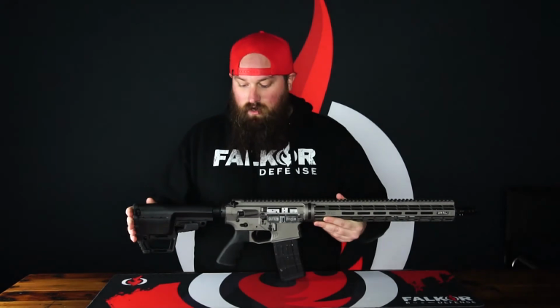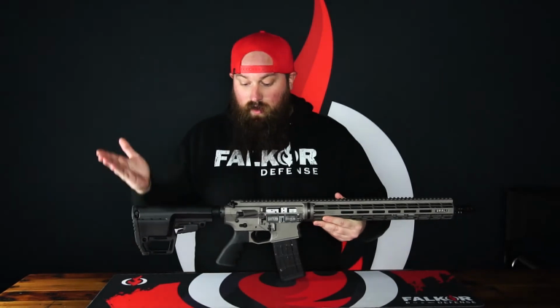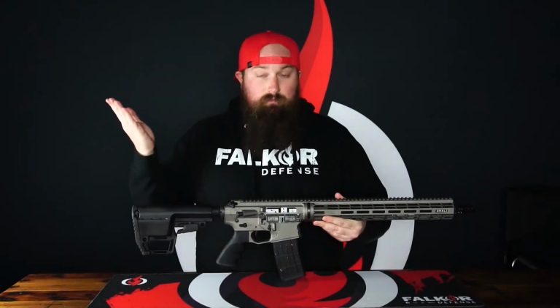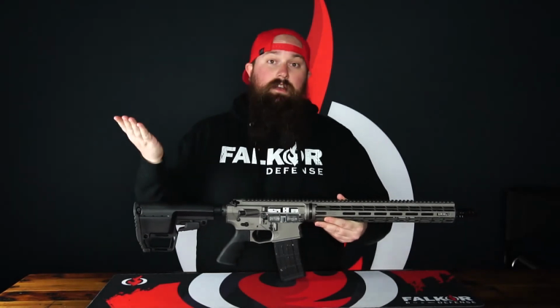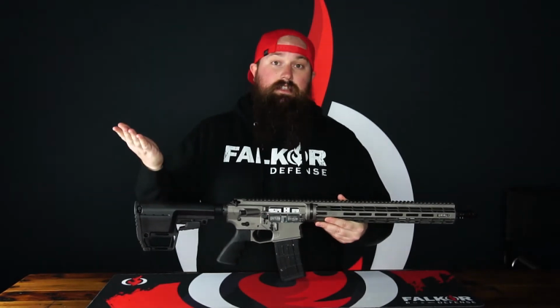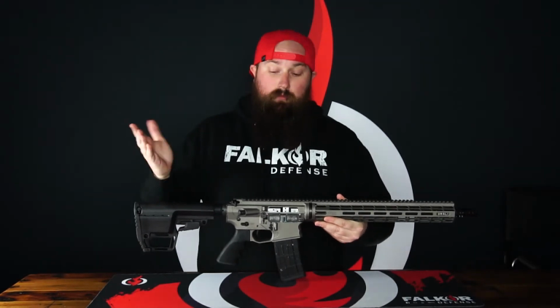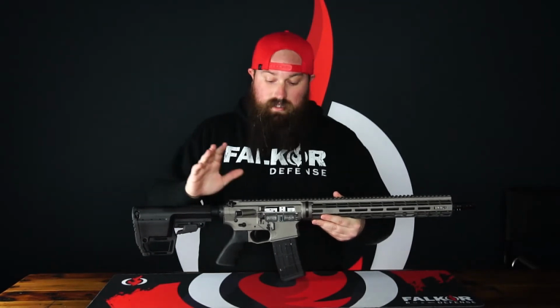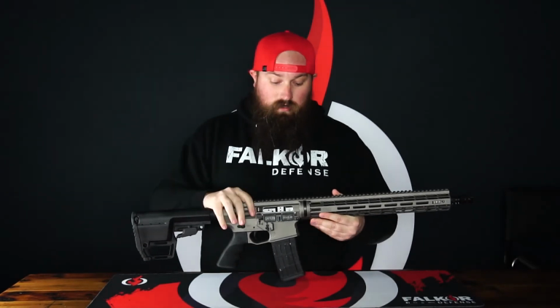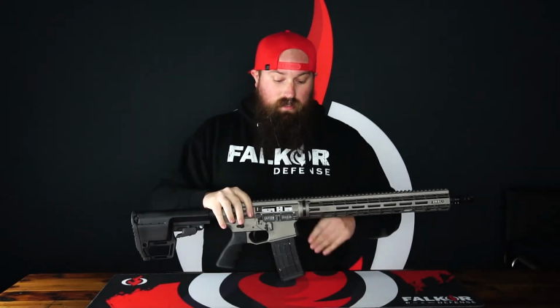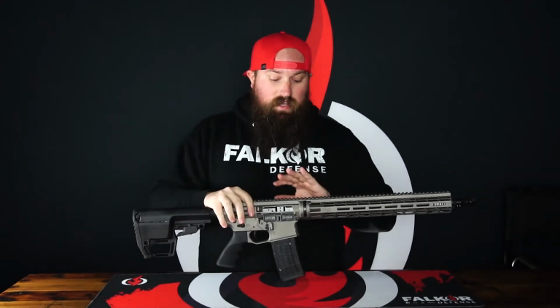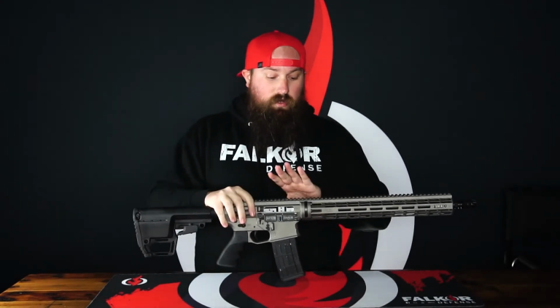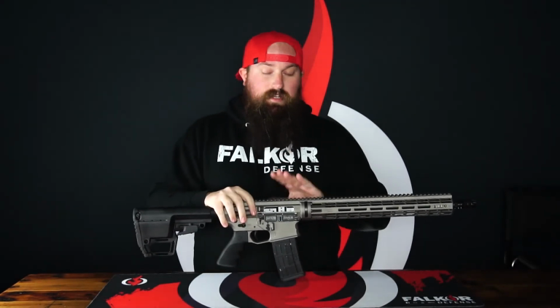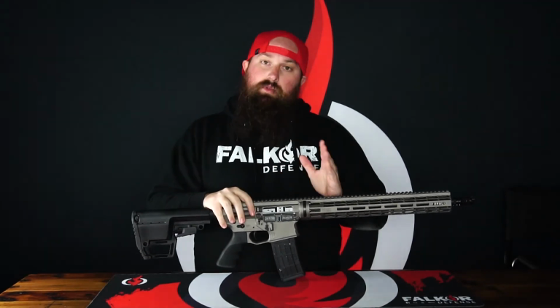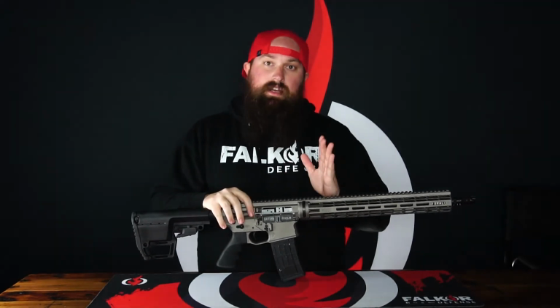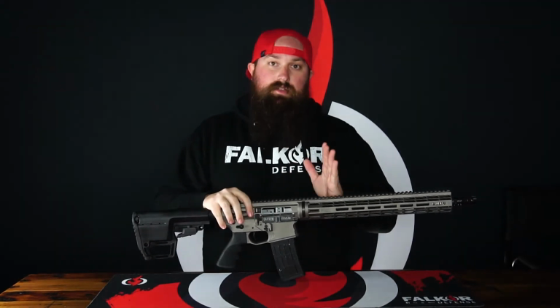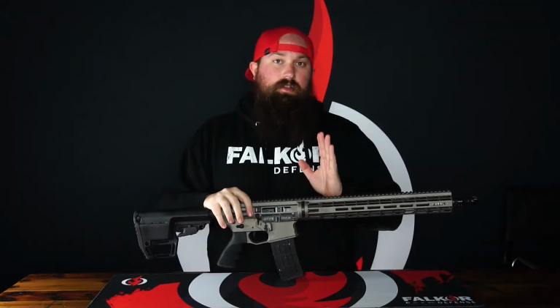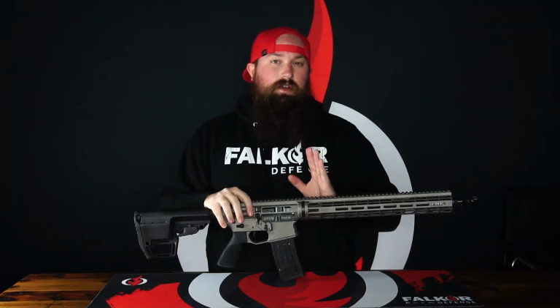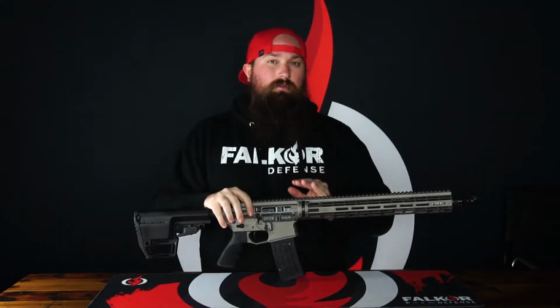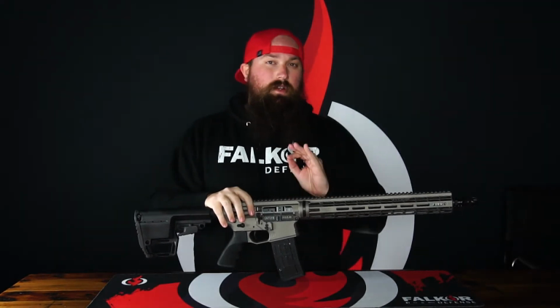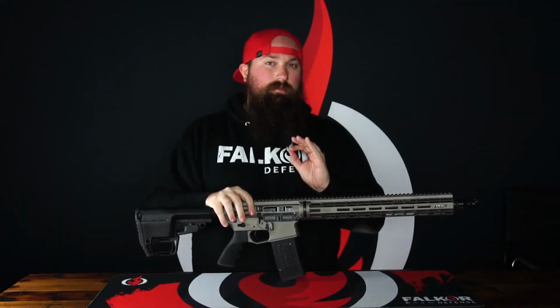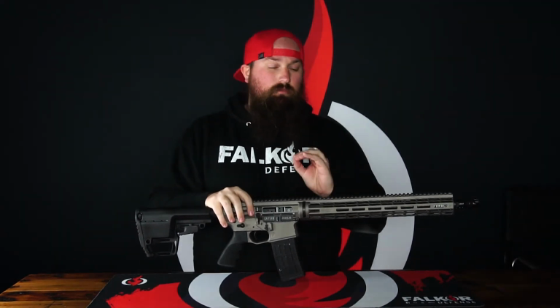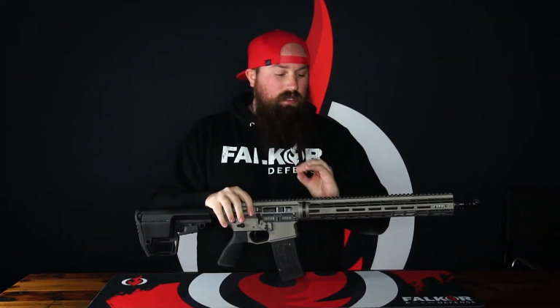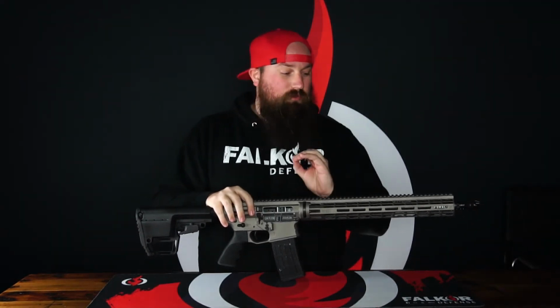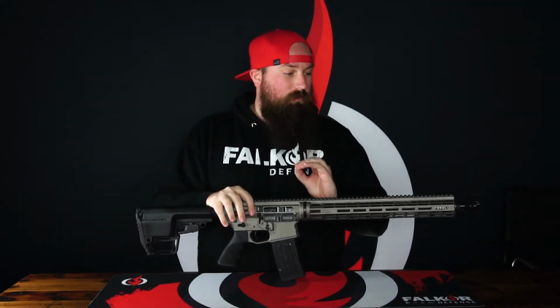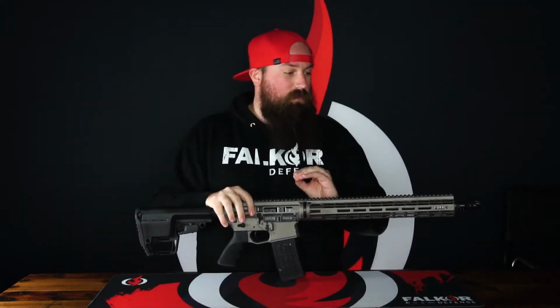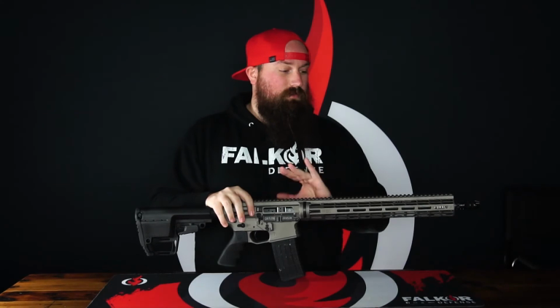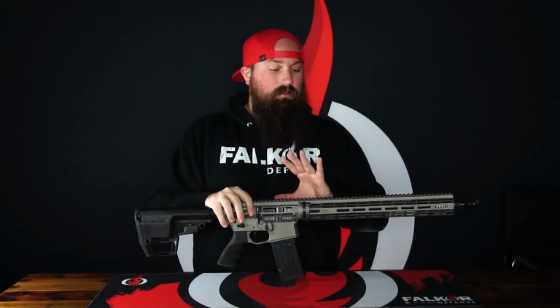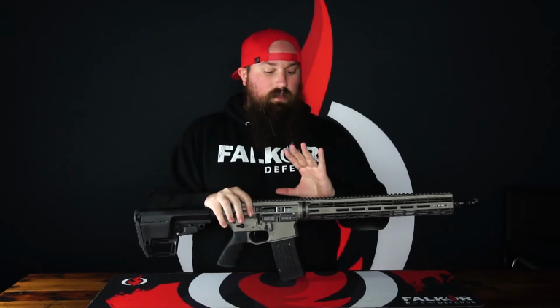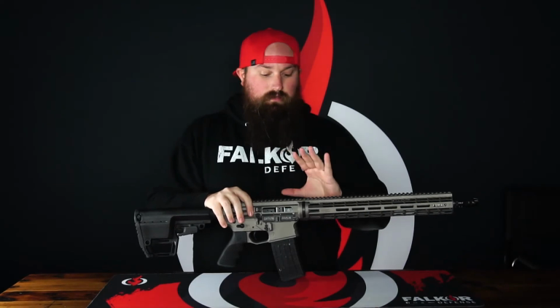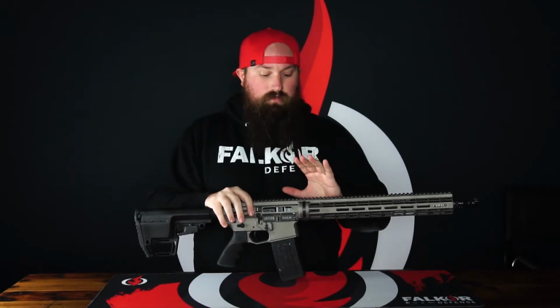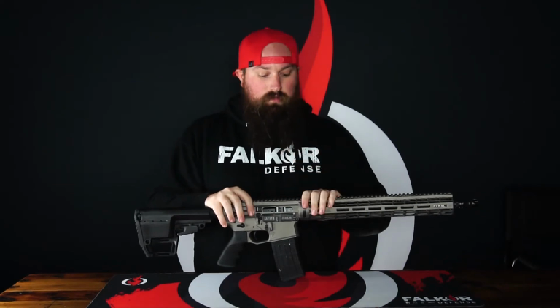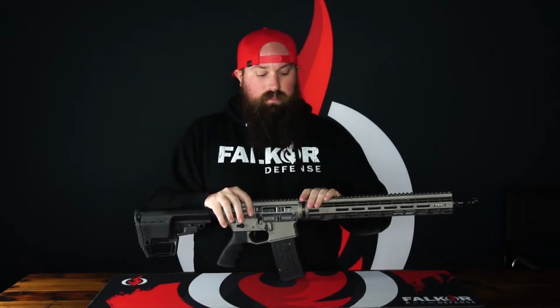Moving on to the upper receiver is where things really get interesting with this rifle, and where some of the really premium features start to show themselves.